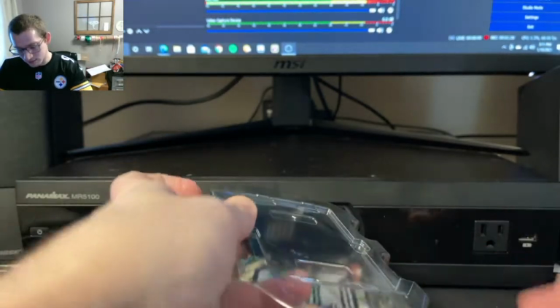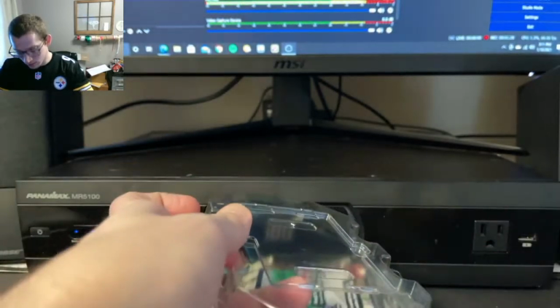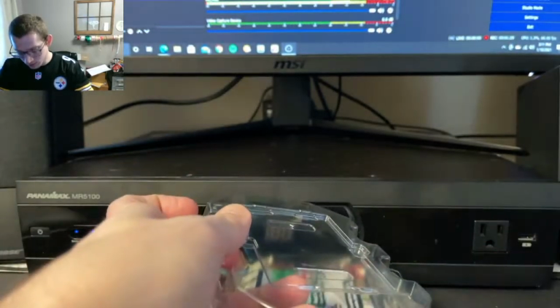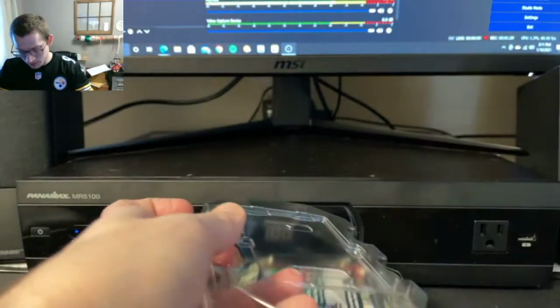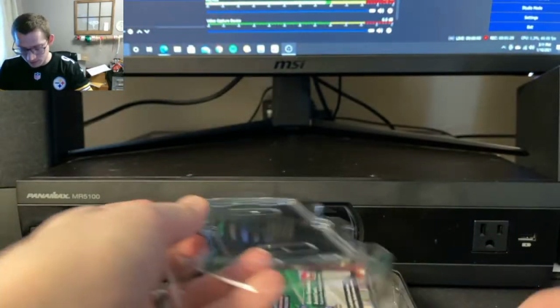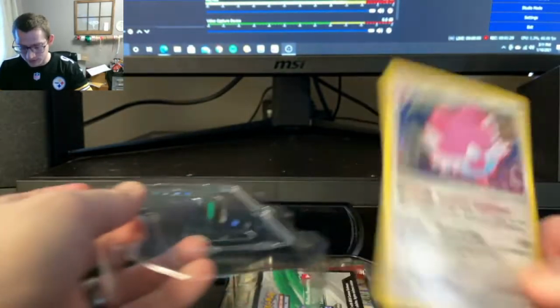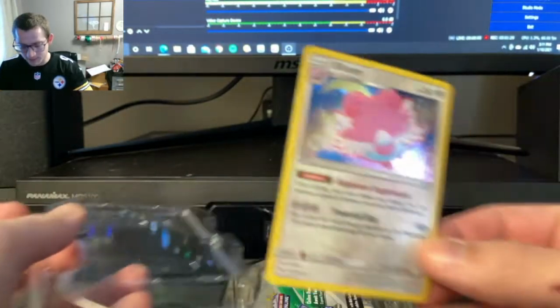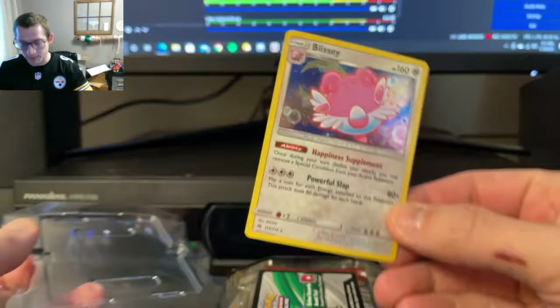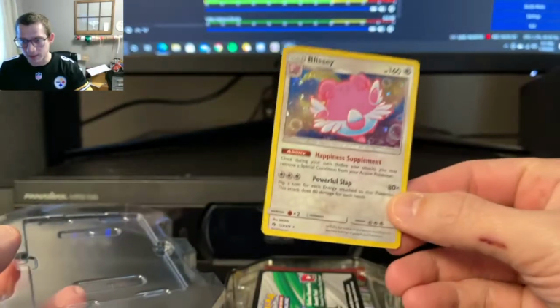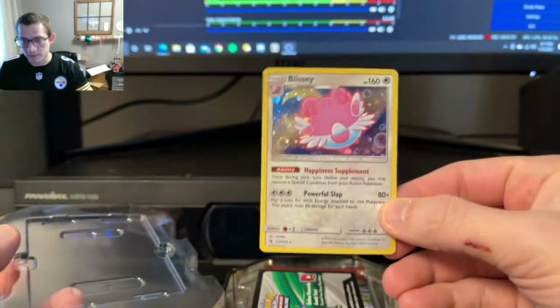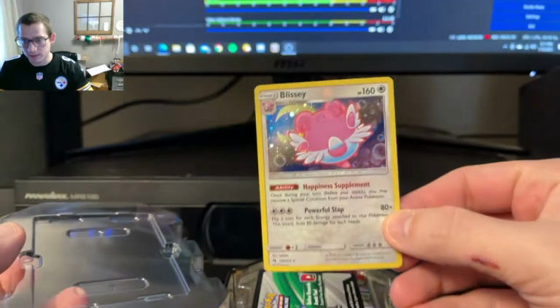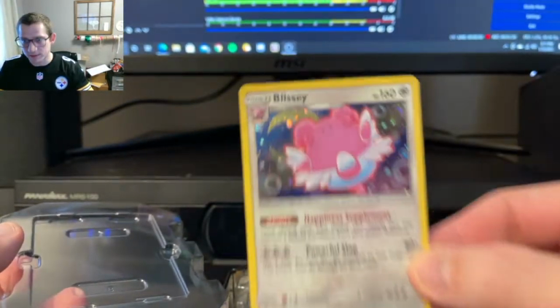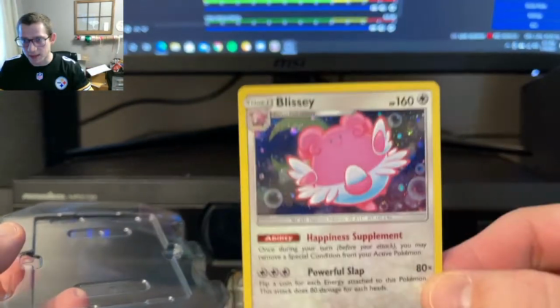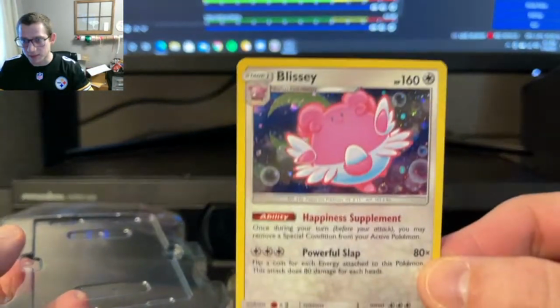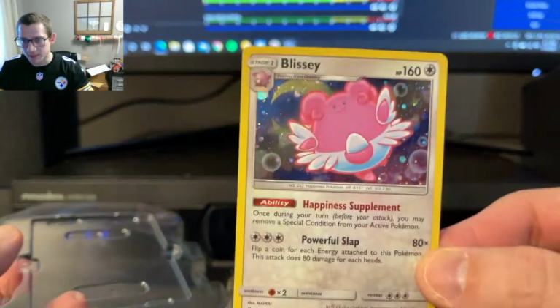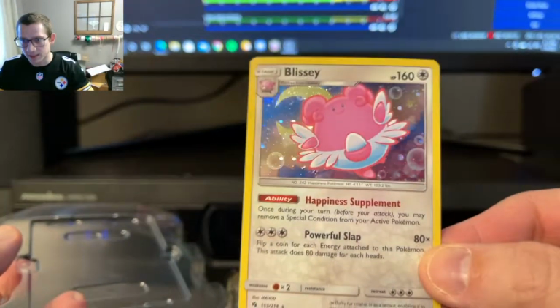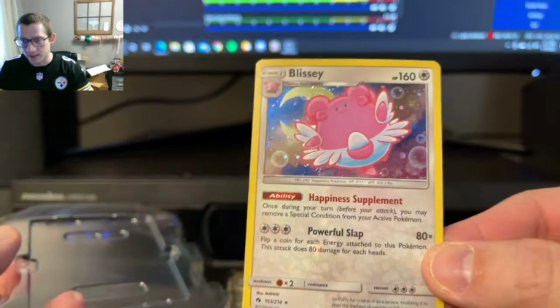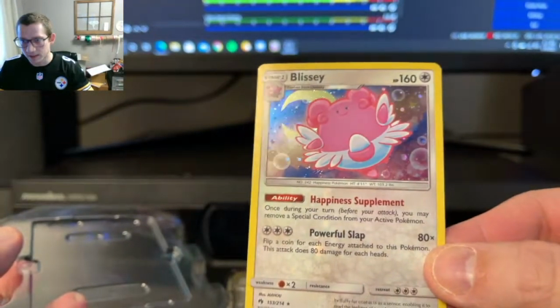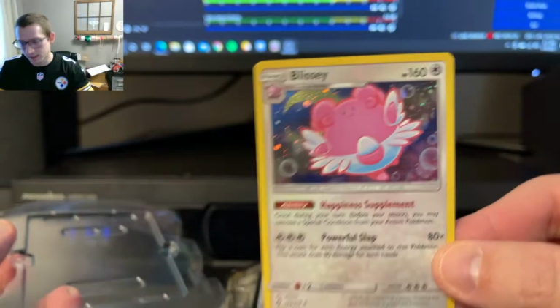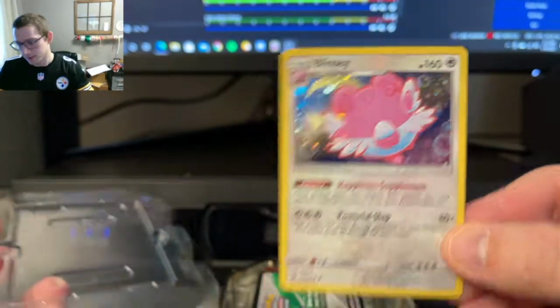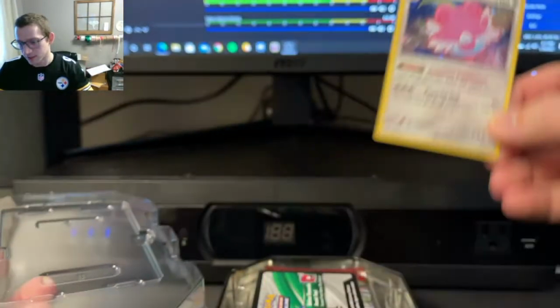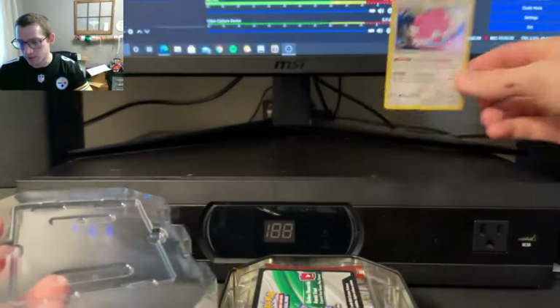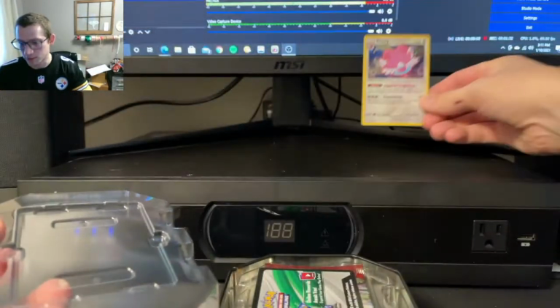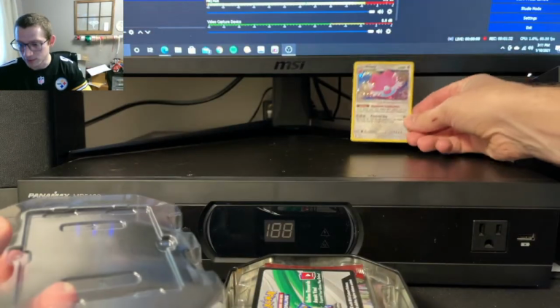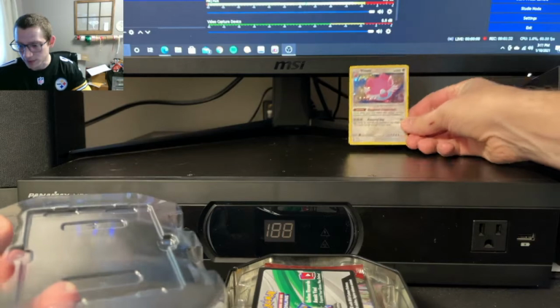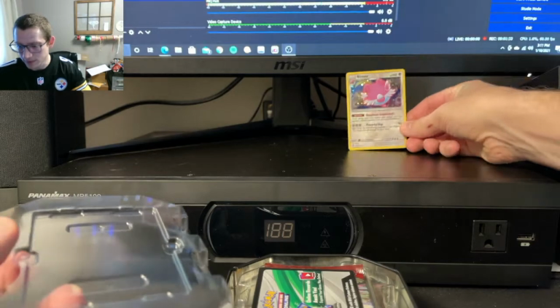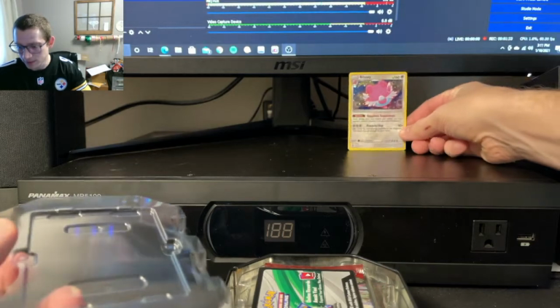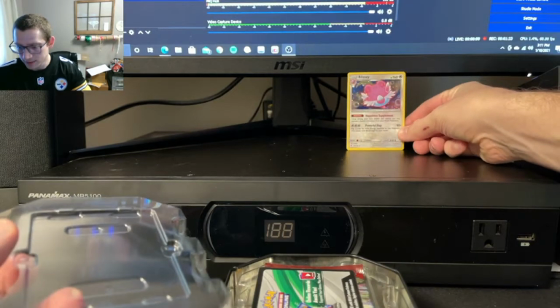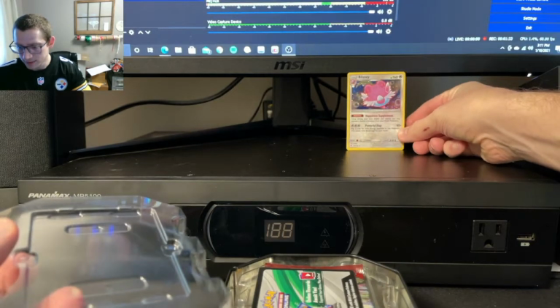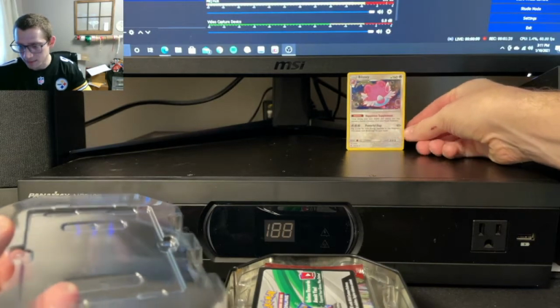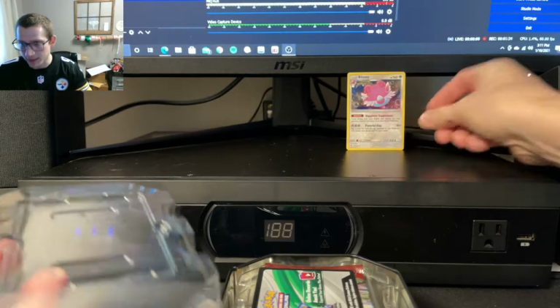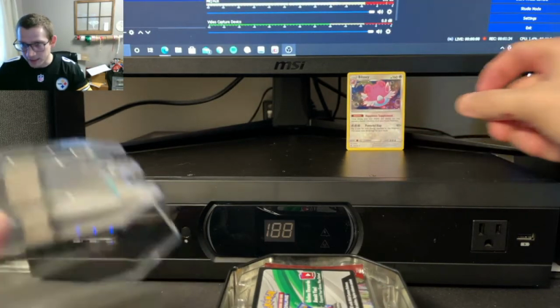There's that Blissey card. It's actually a really cool card. Set it back here.